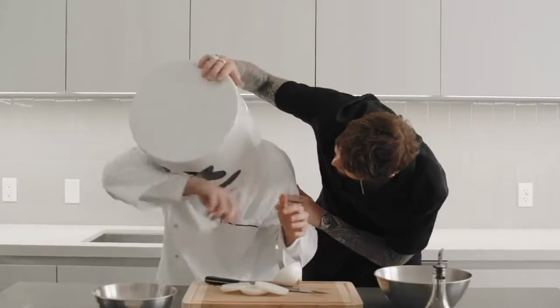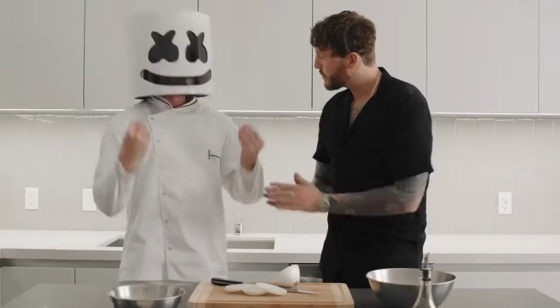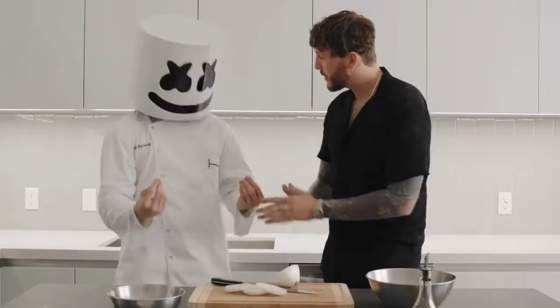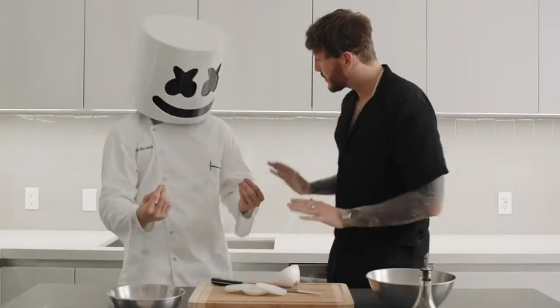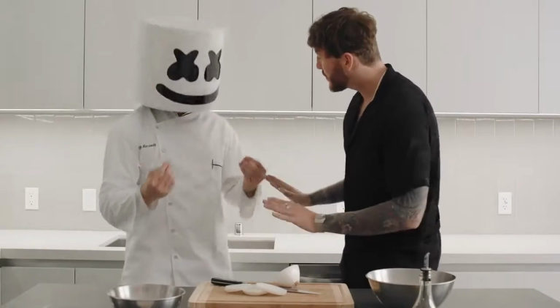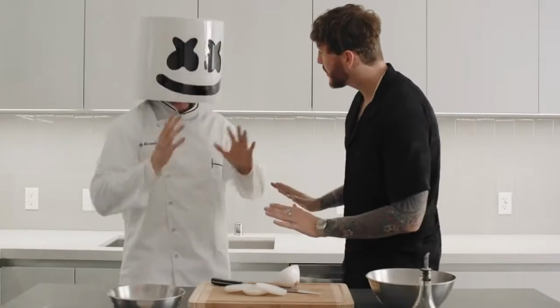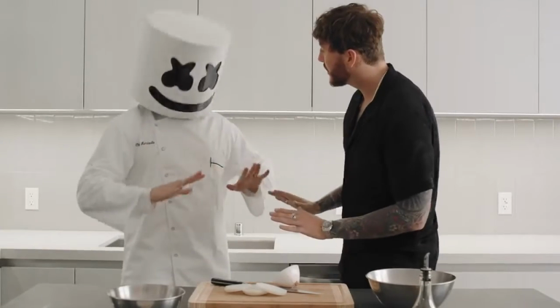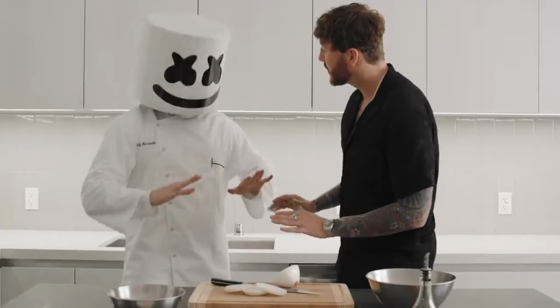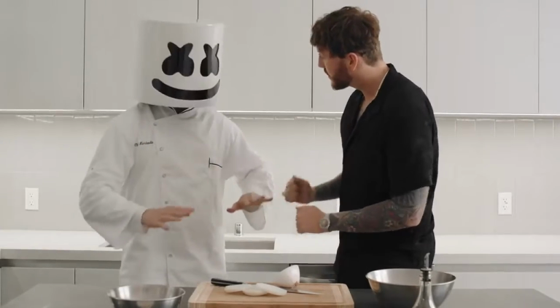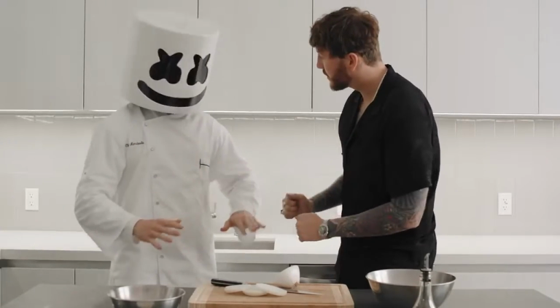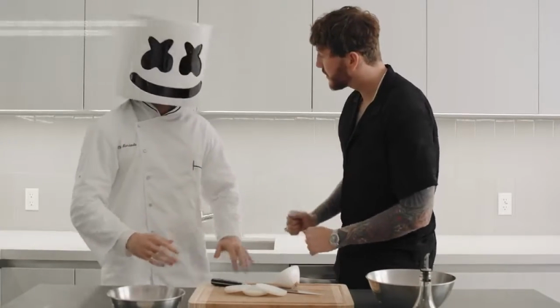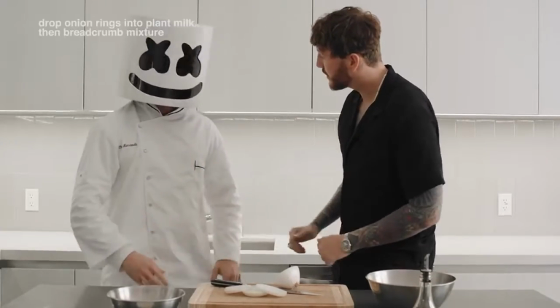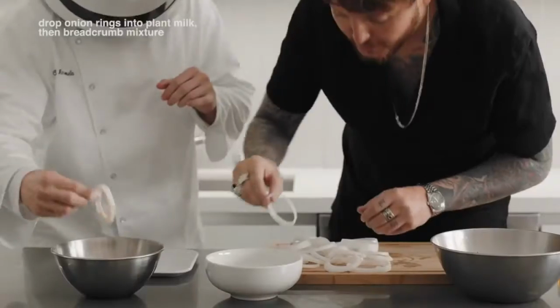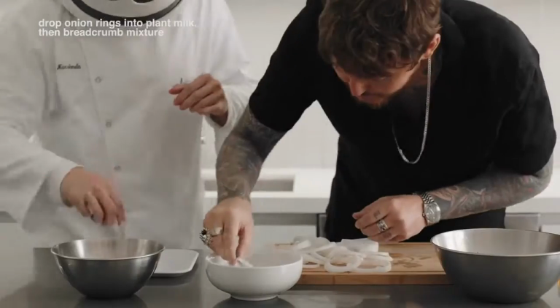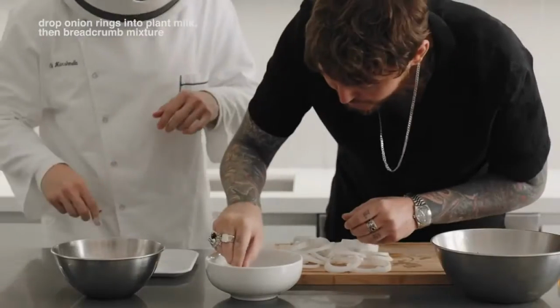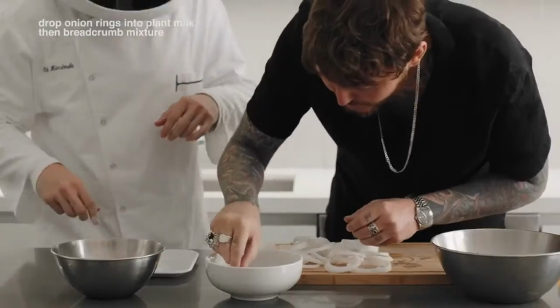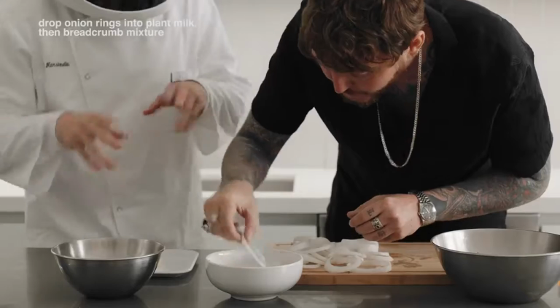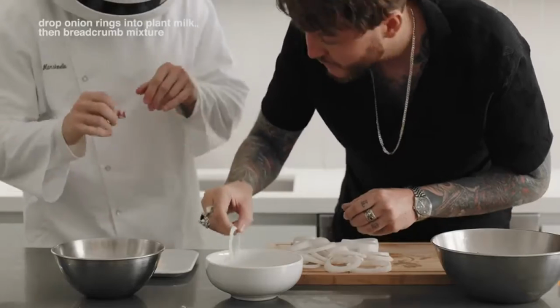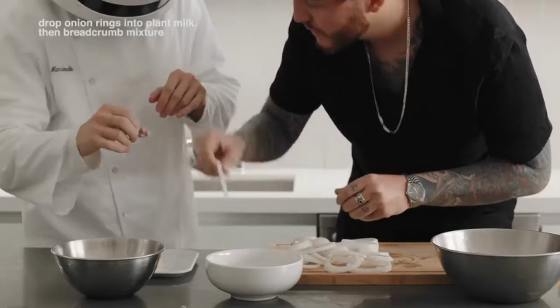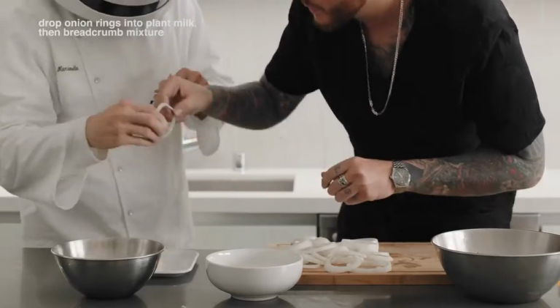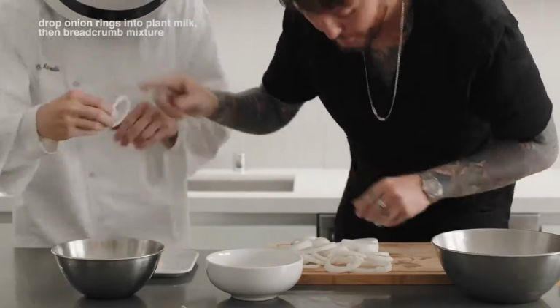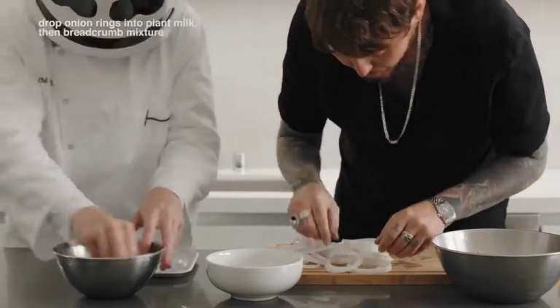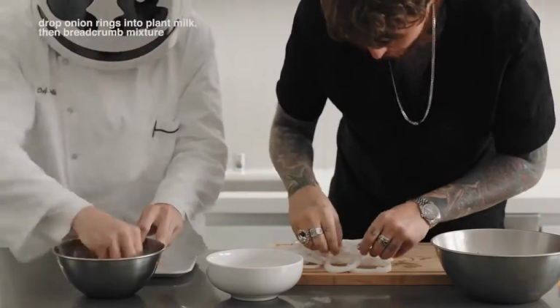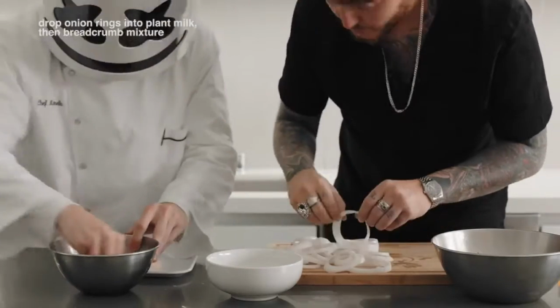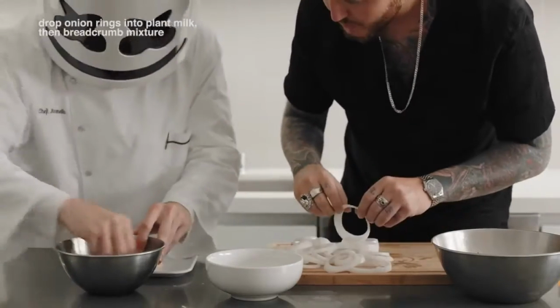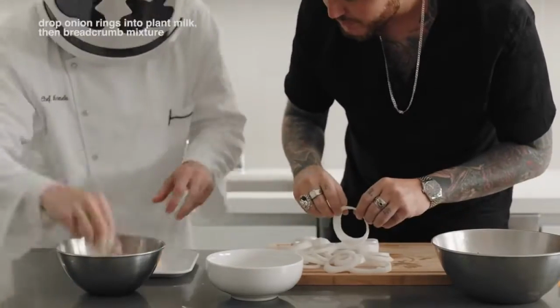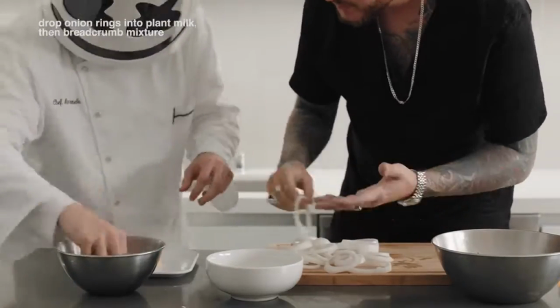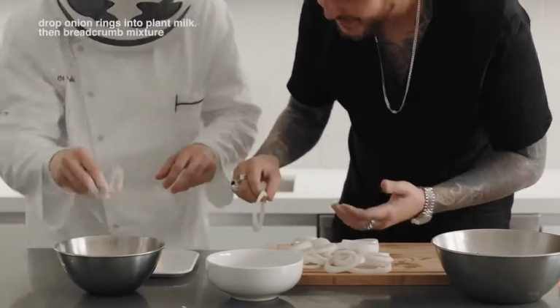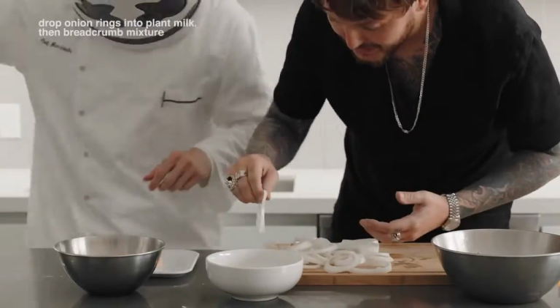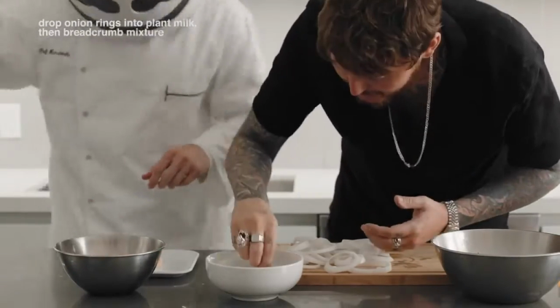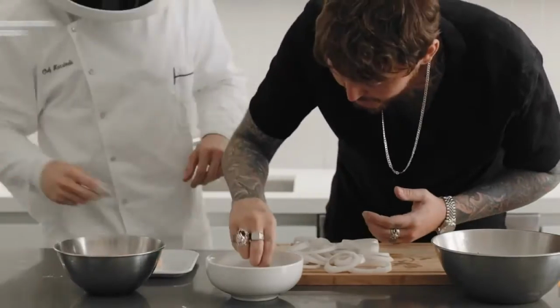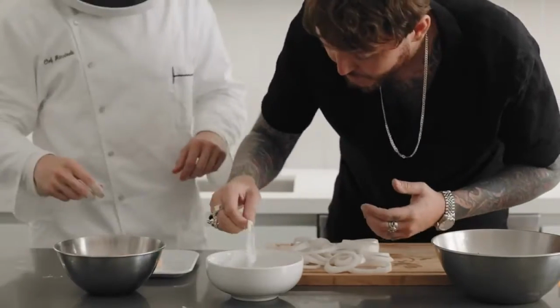So, we'll get him some tissues. Drop the rings into the plant milk and then into the breadcrumb mixture.